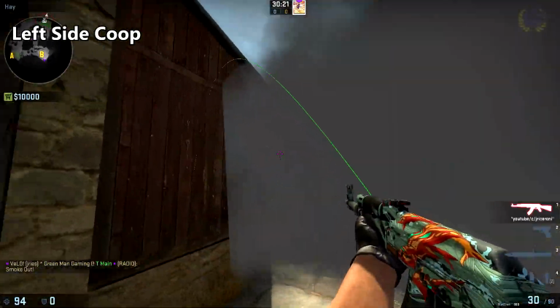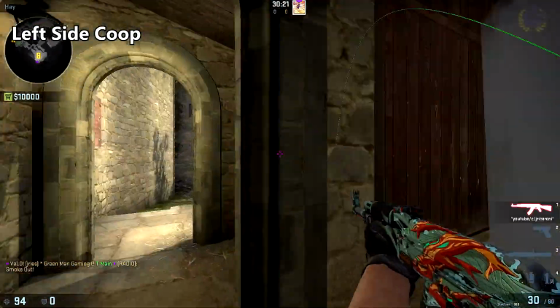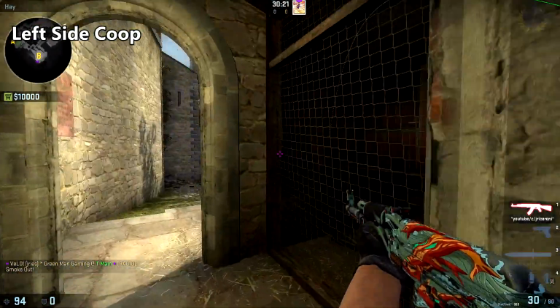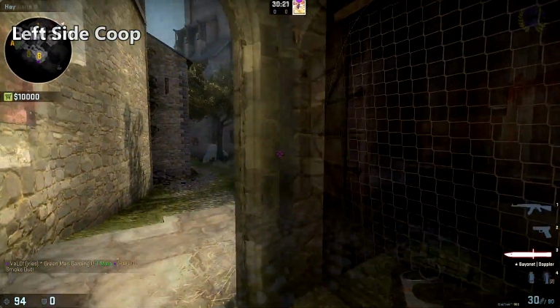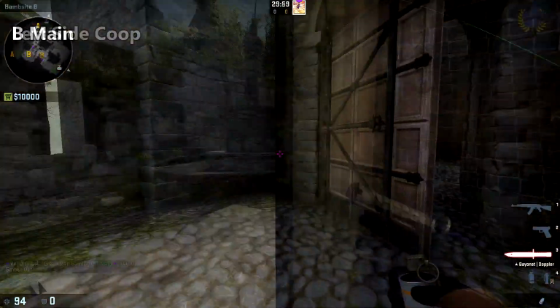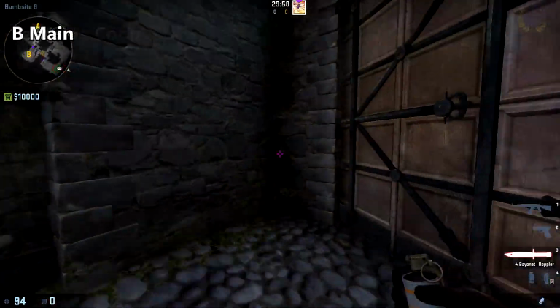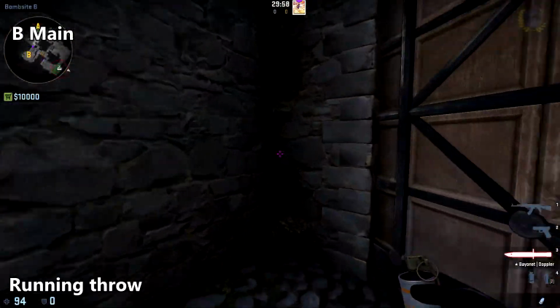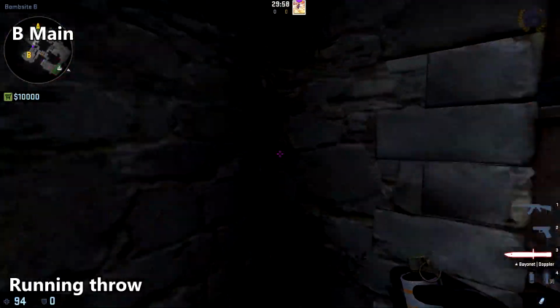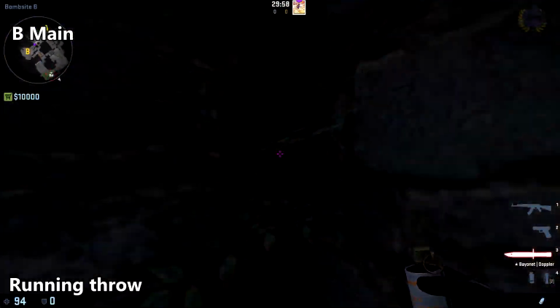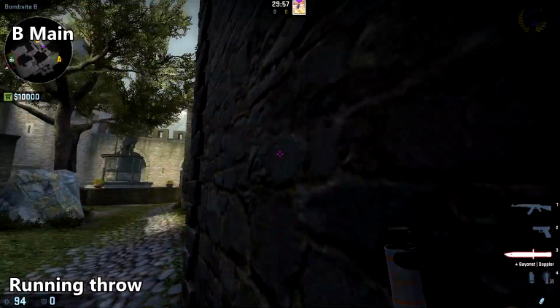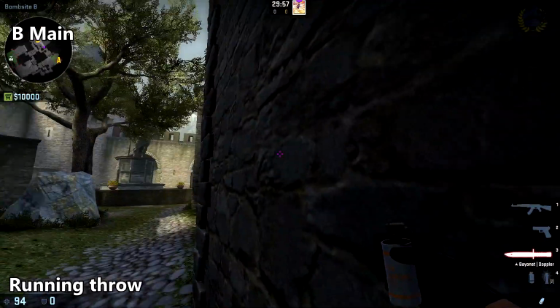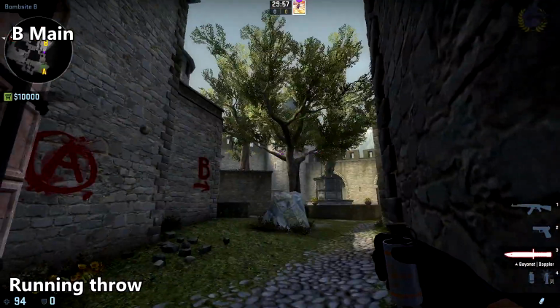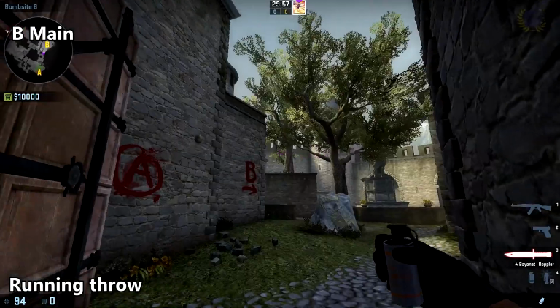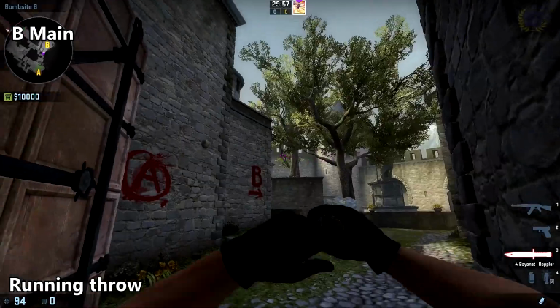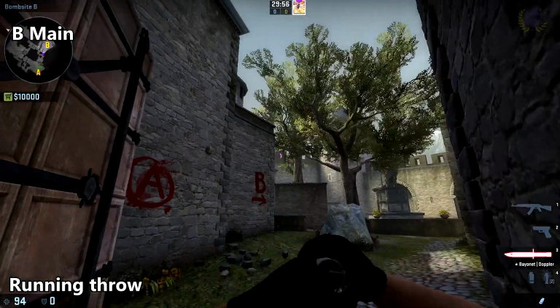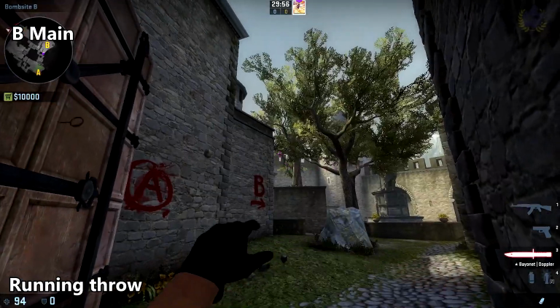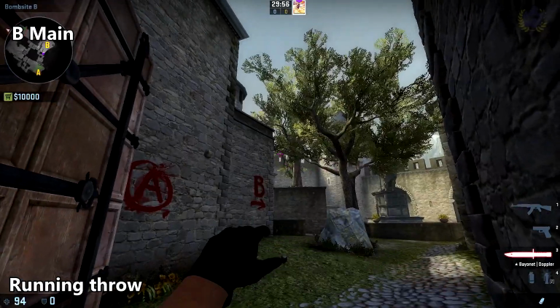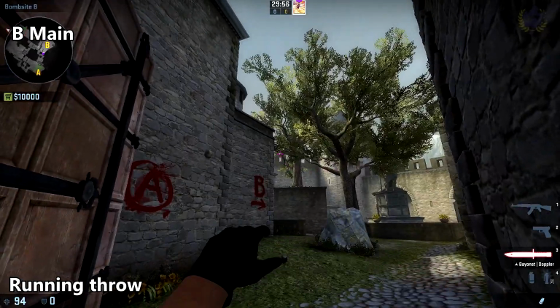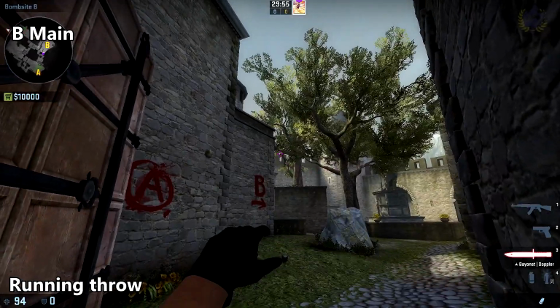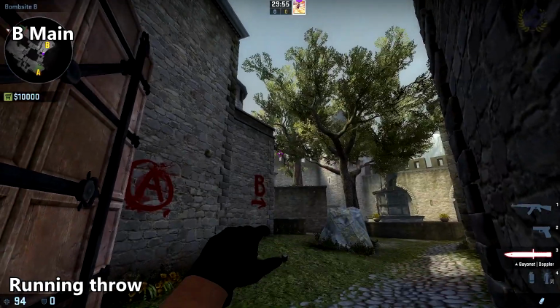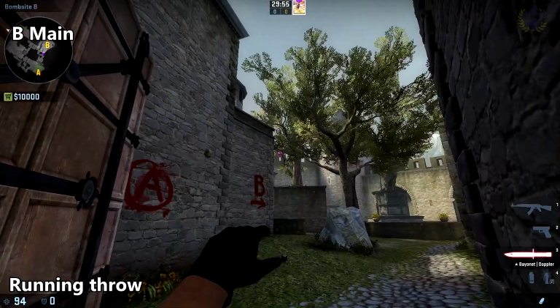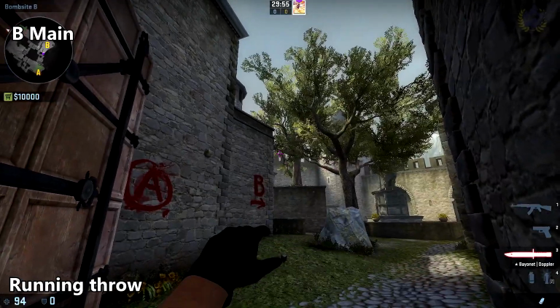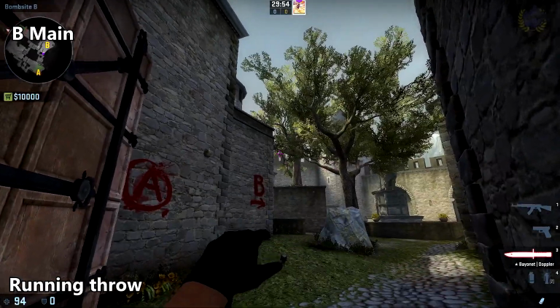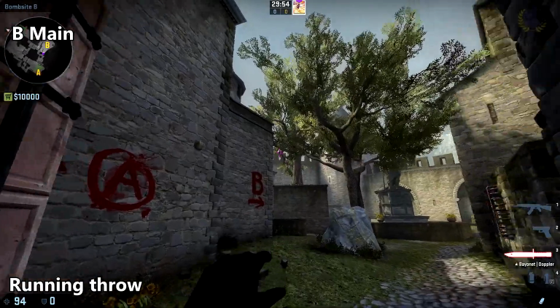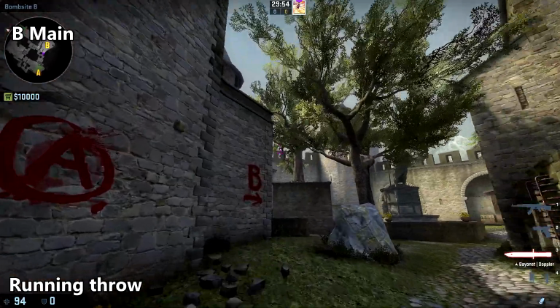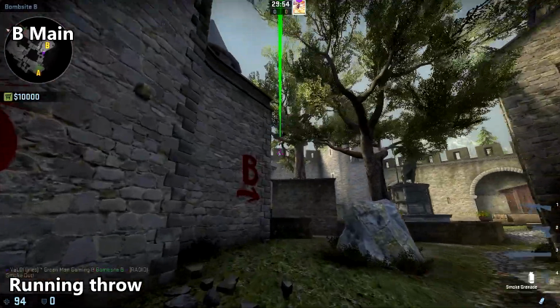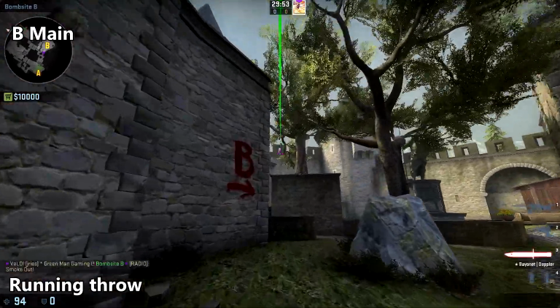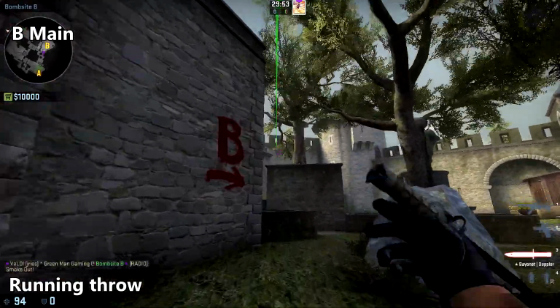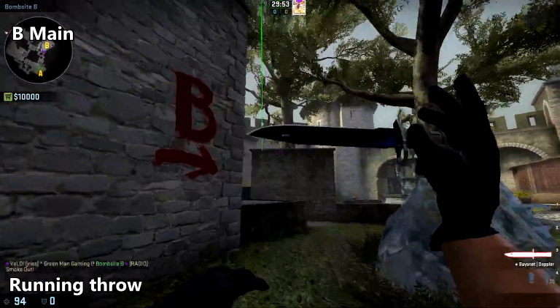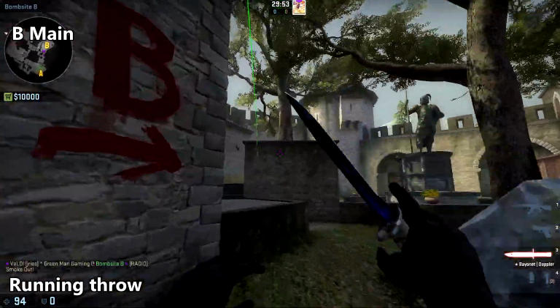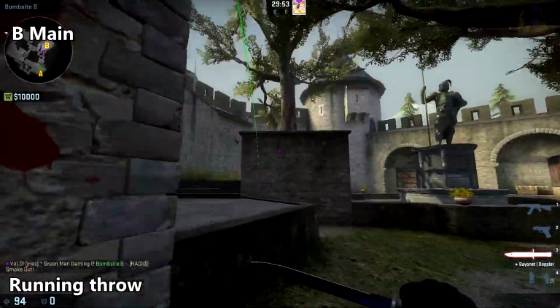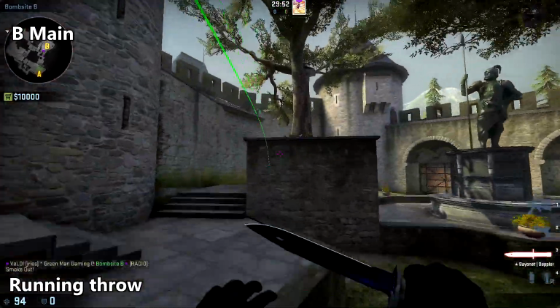To smoke off B main, come up to the corner near the door here, place your crosshair just above the center of this column, and do a running throw.